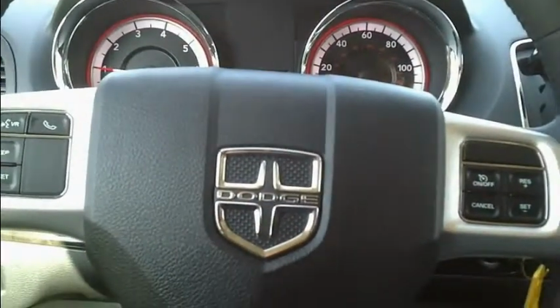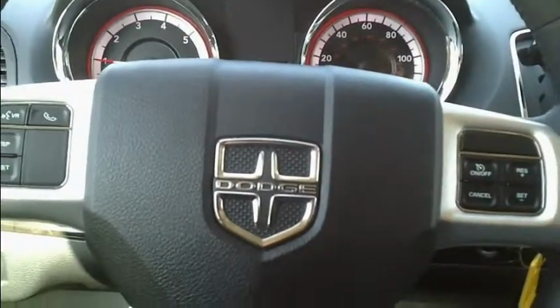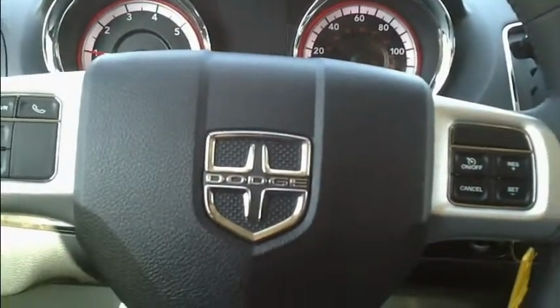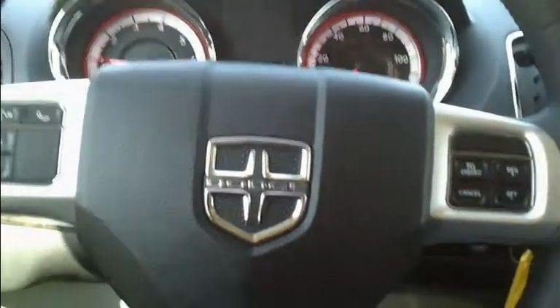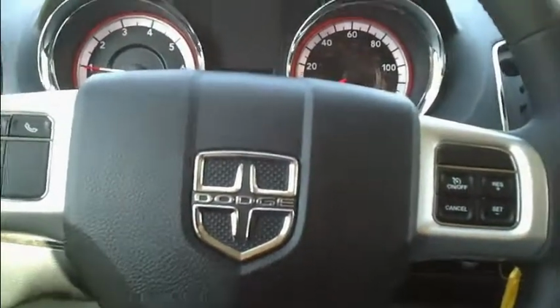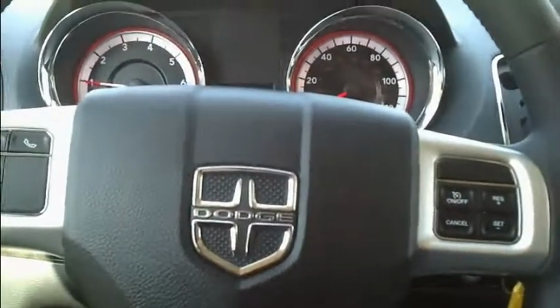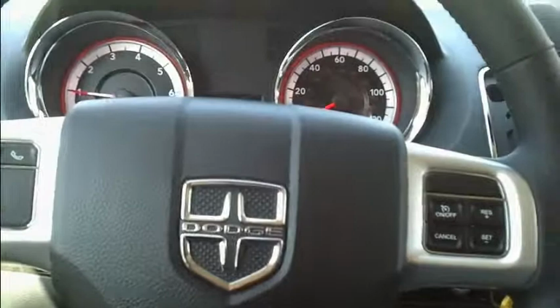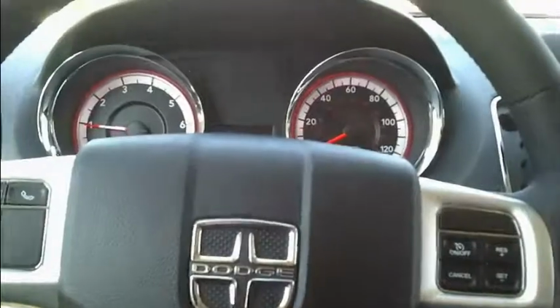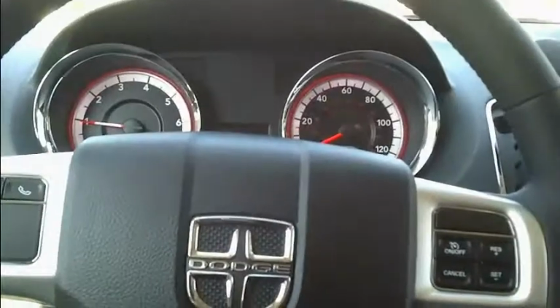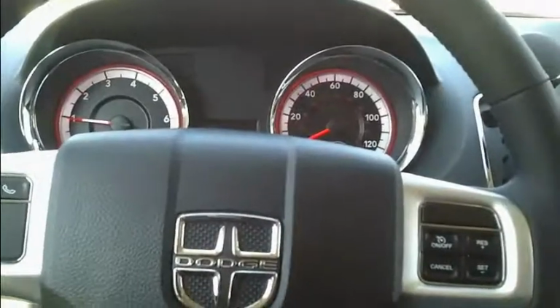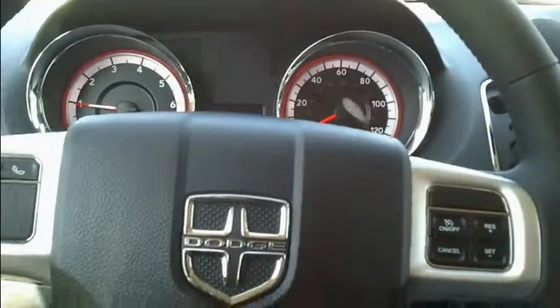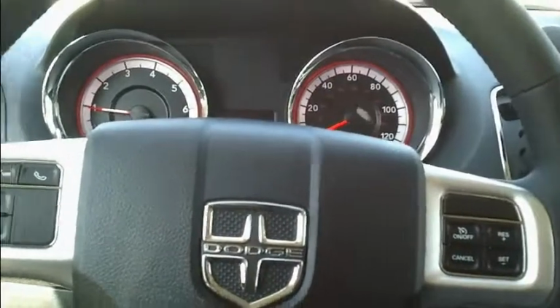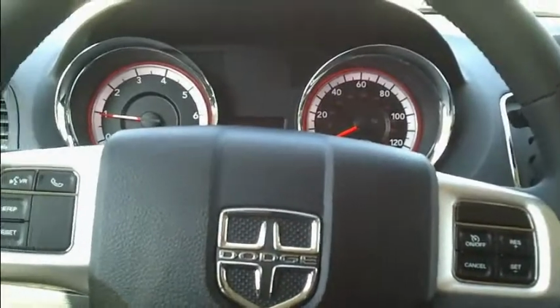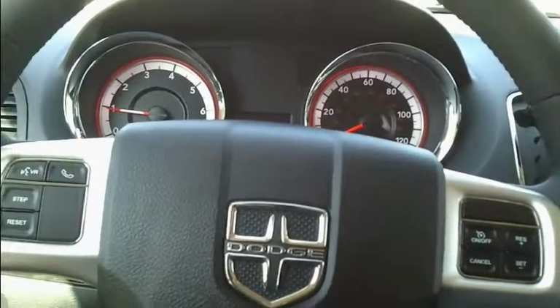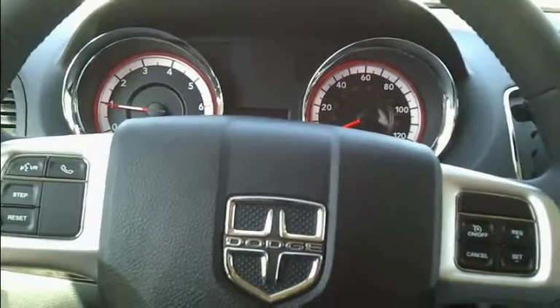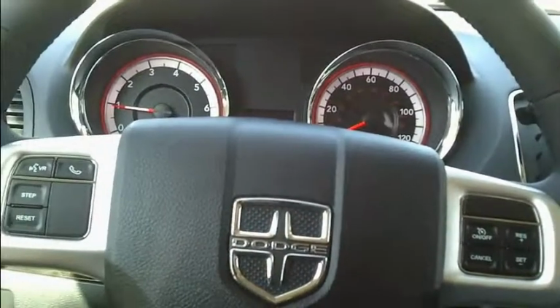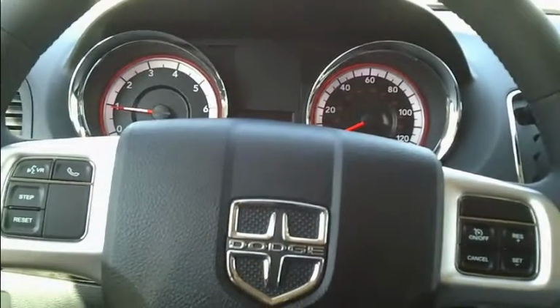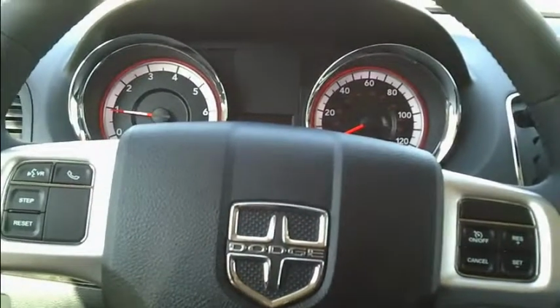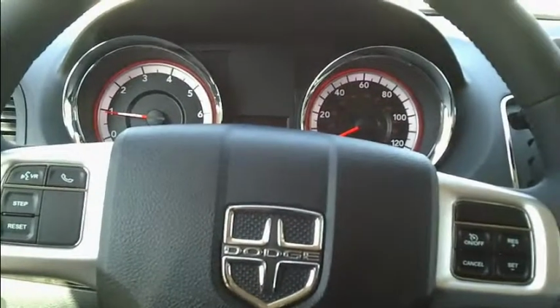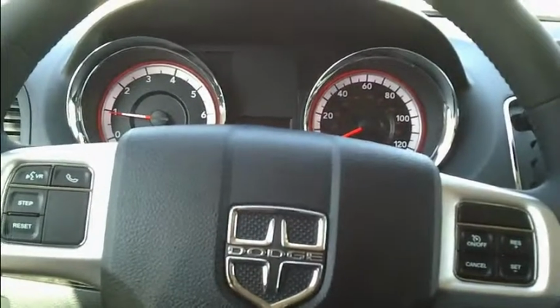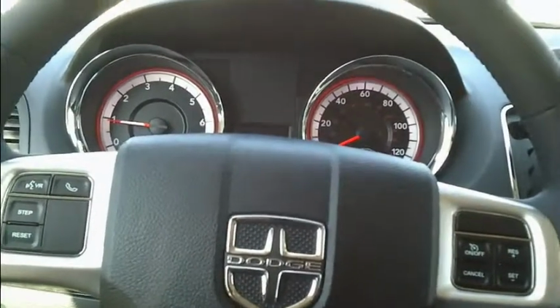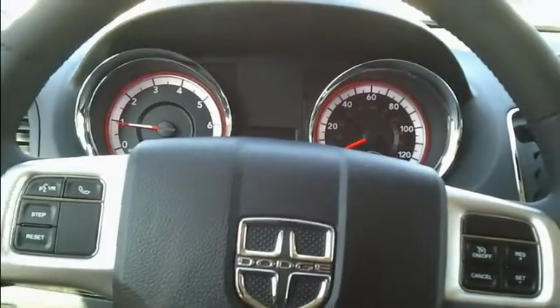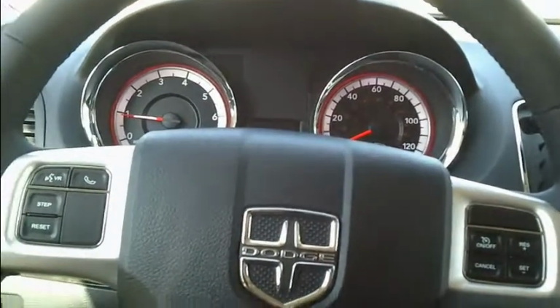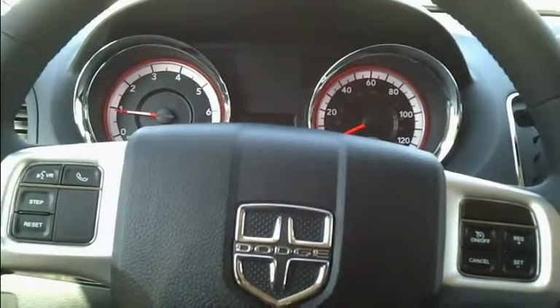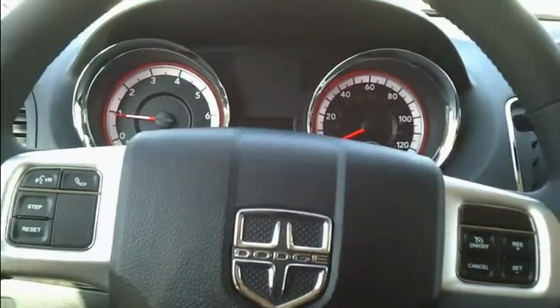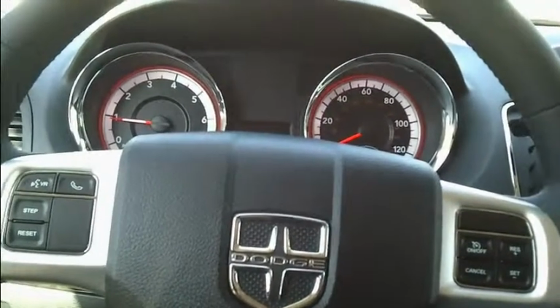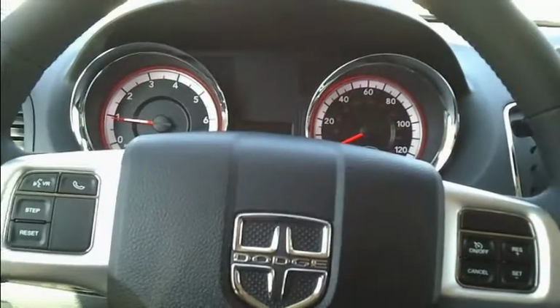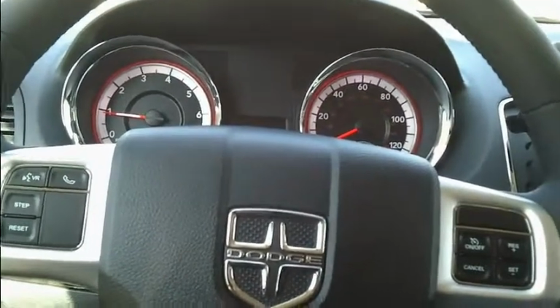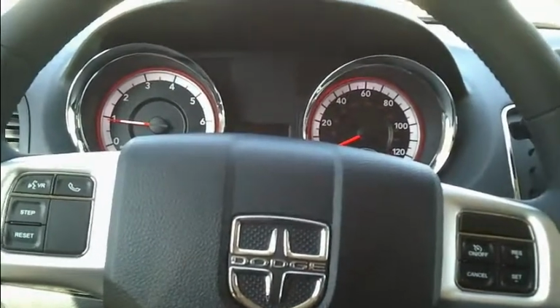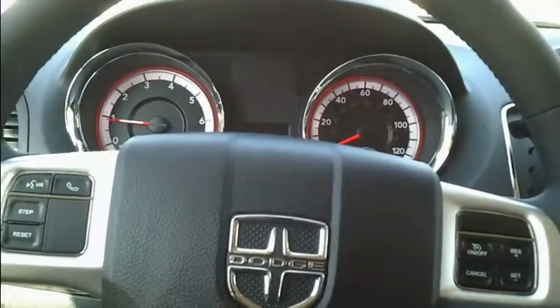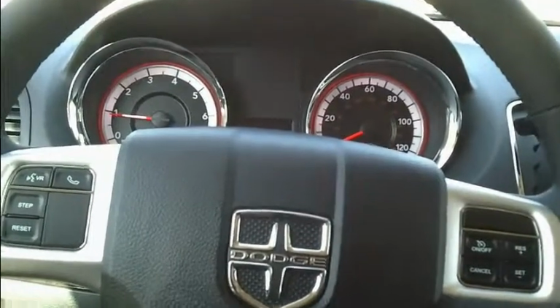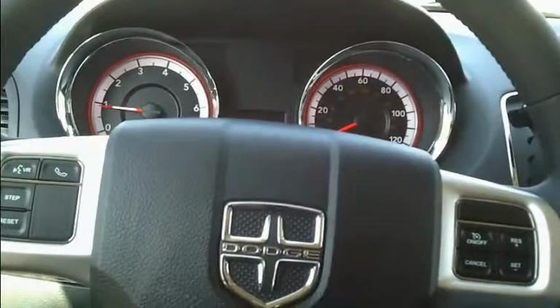Again folks, this is Chris at Goldie Chrysler, and this is the 2013 Dodge Grand Caravan SXT.